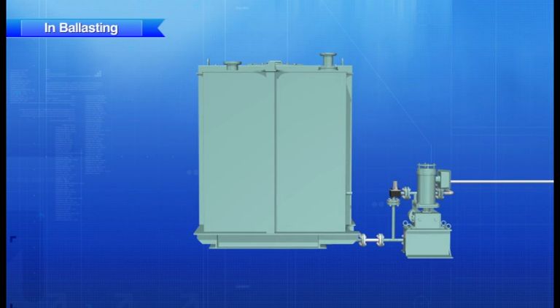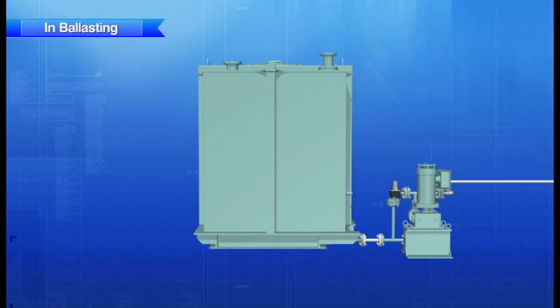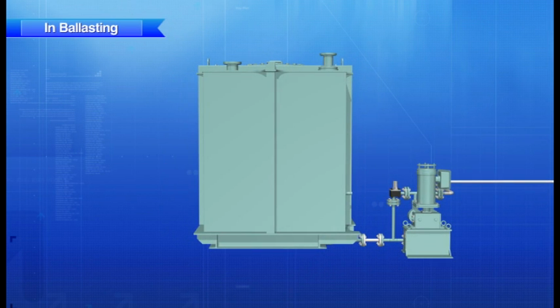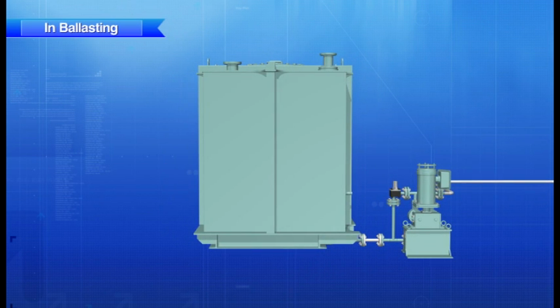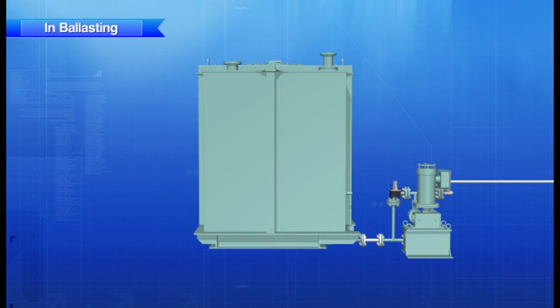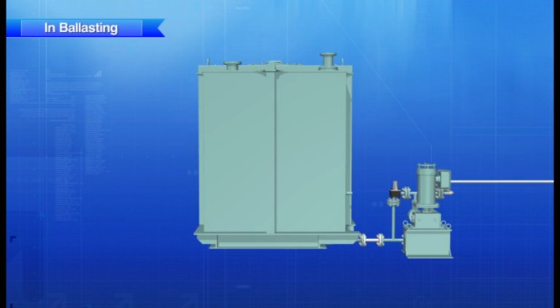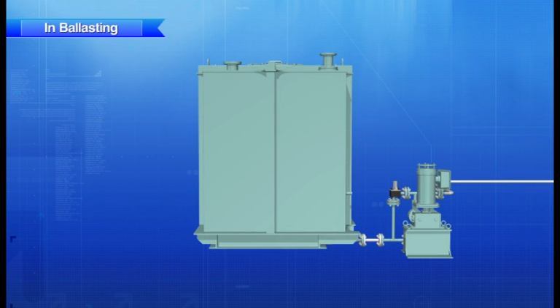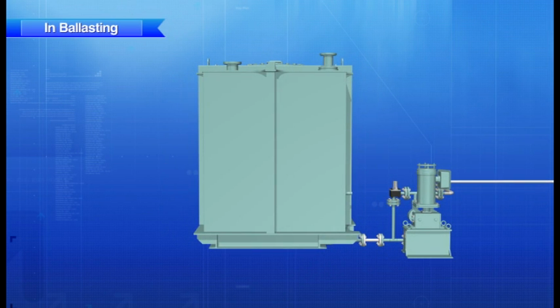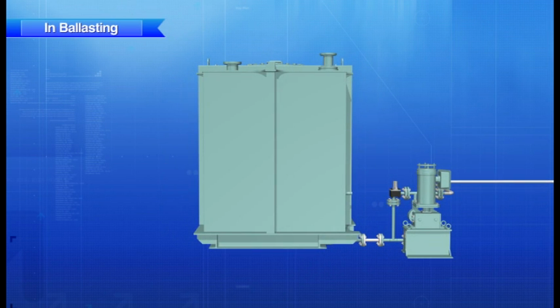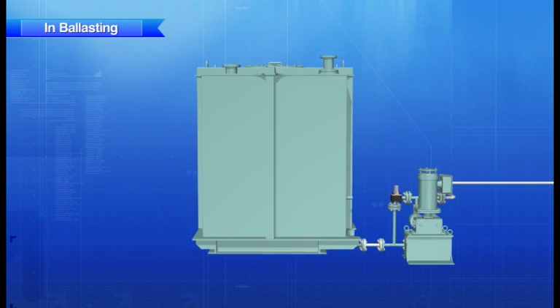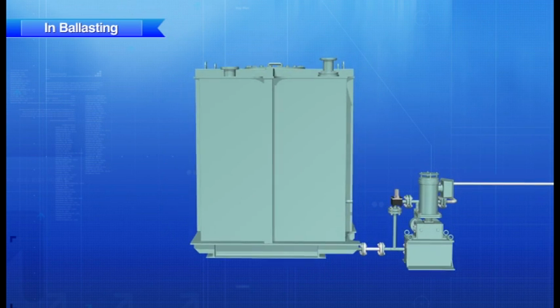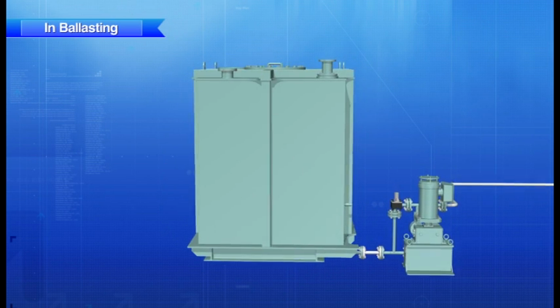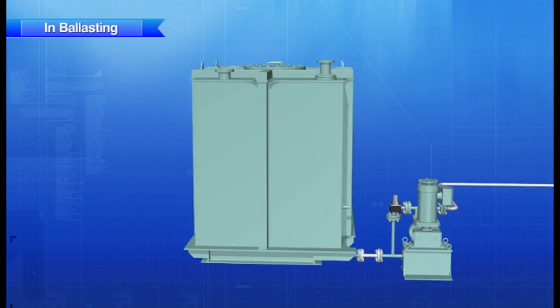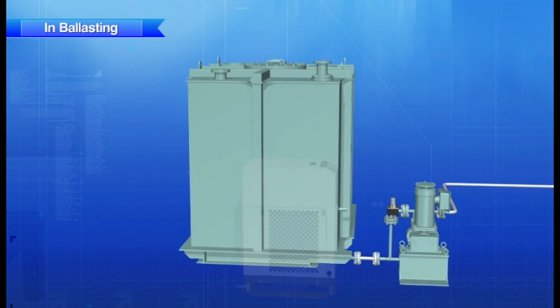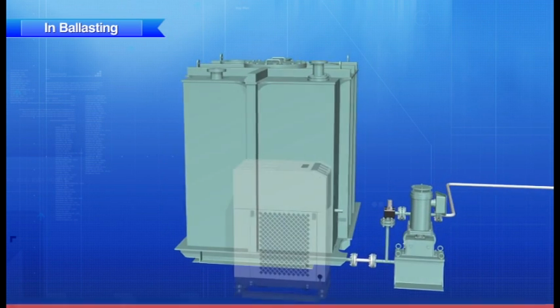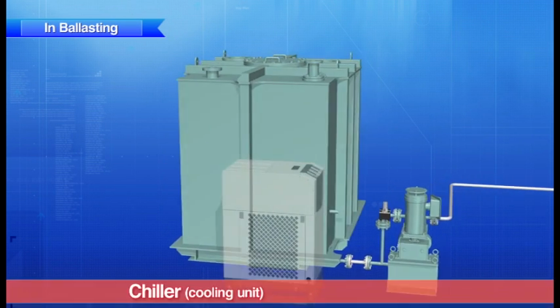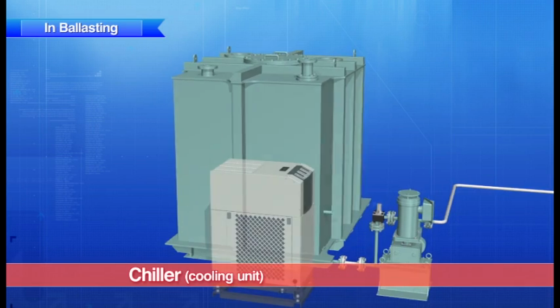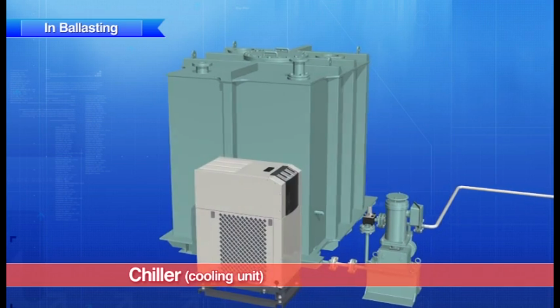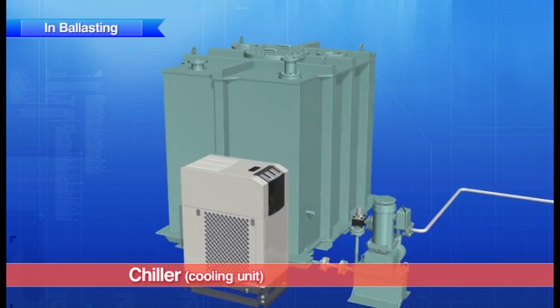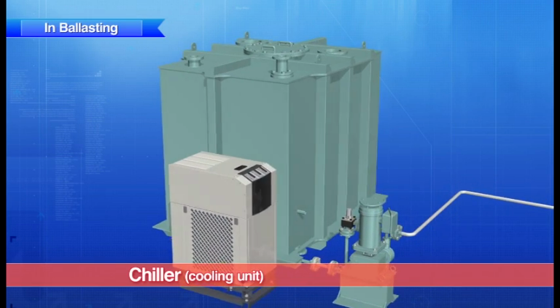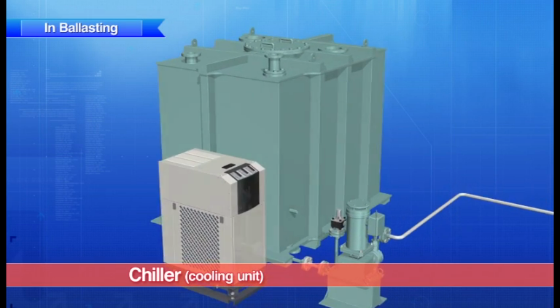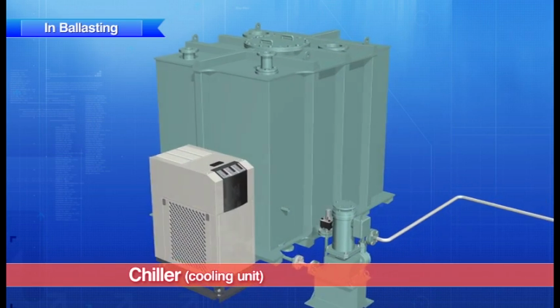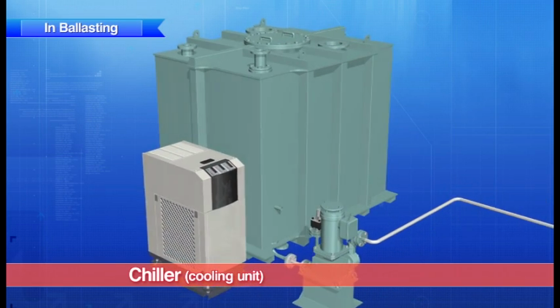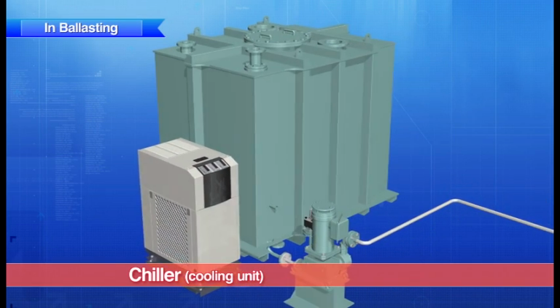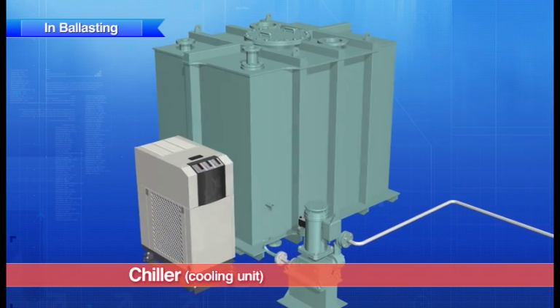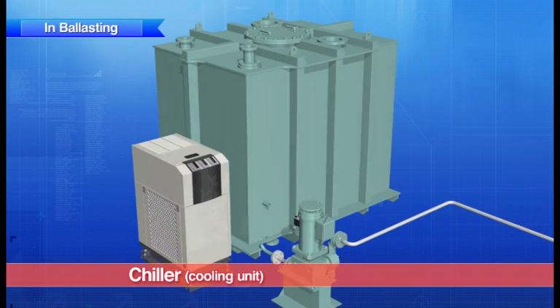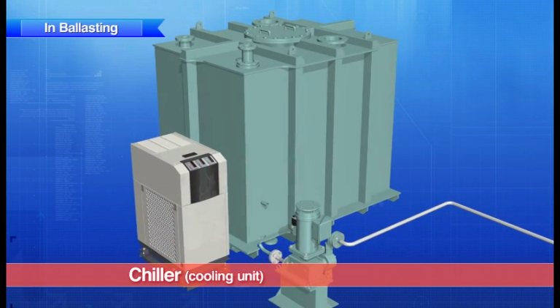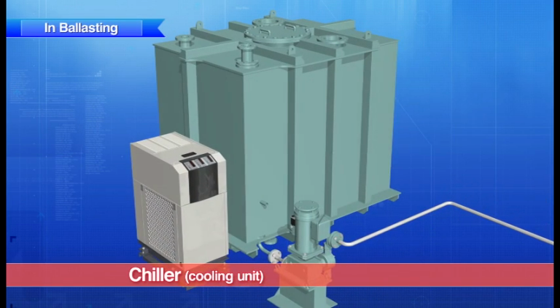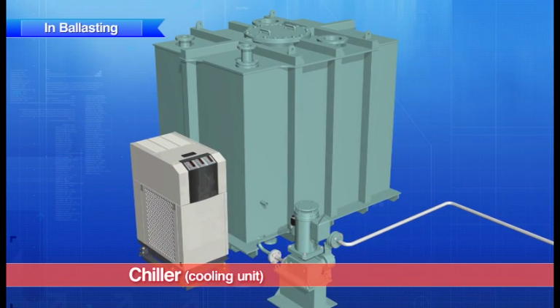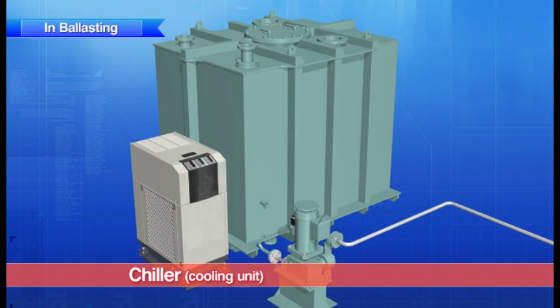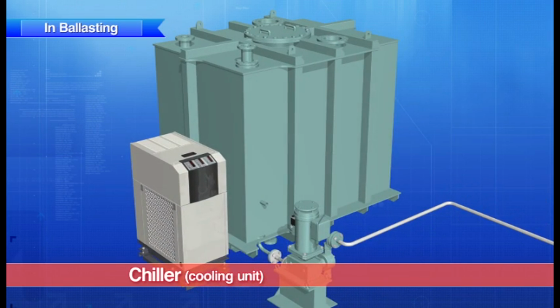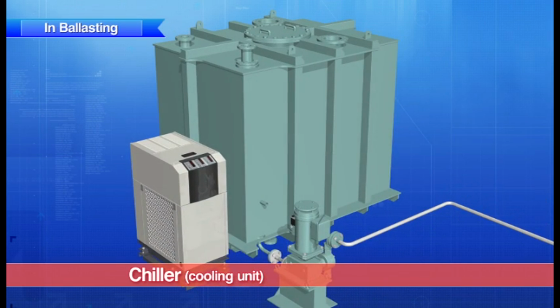The disinfectant storage tank is equipped with a chiller, a cooling unit that prevents deterioration.